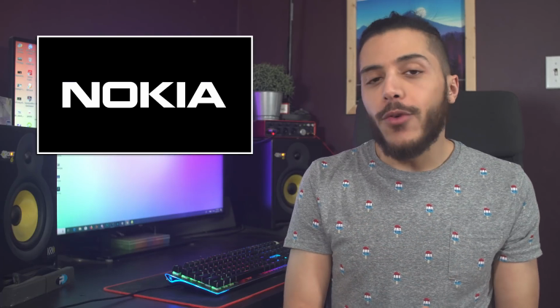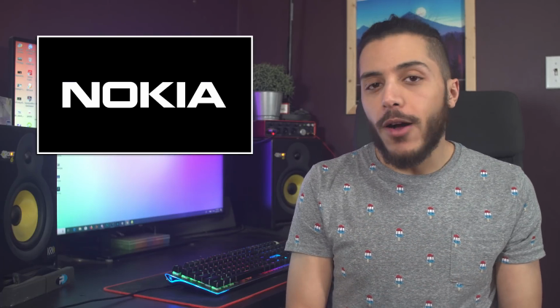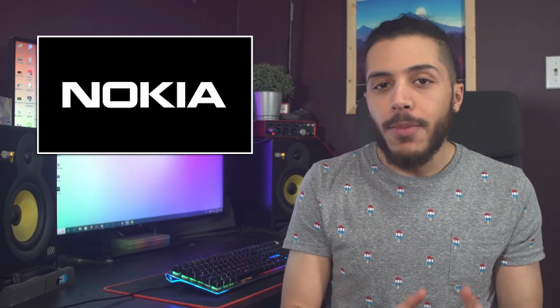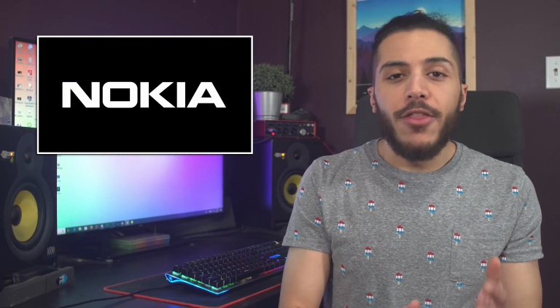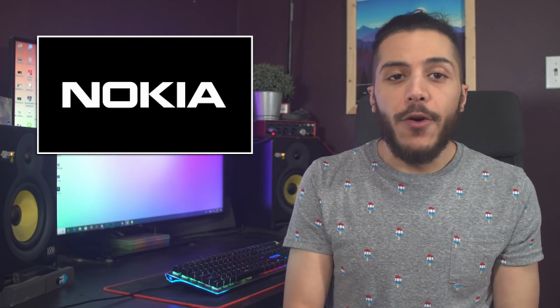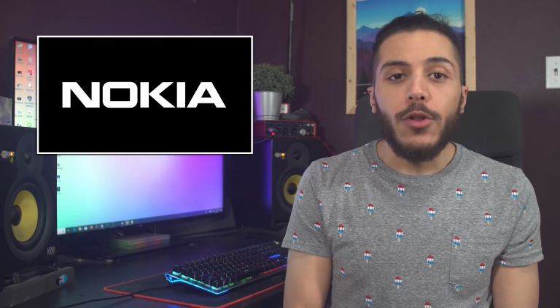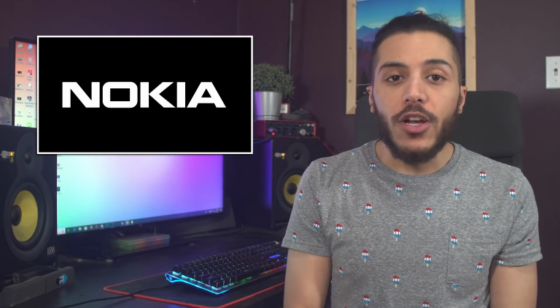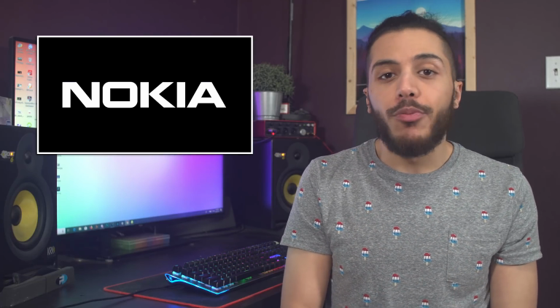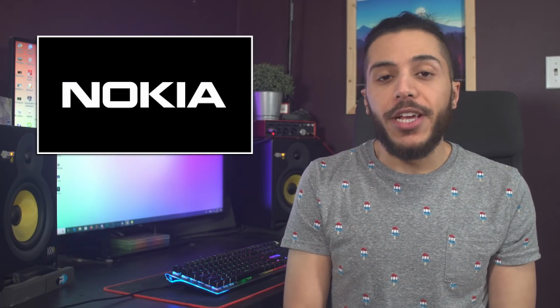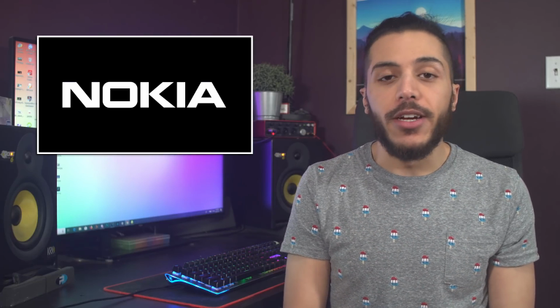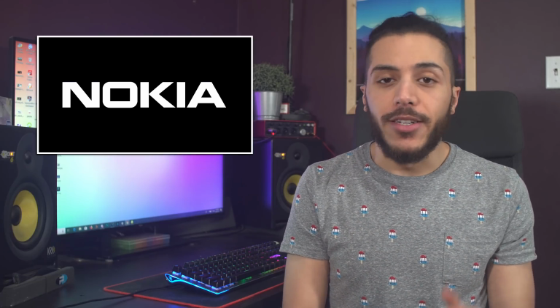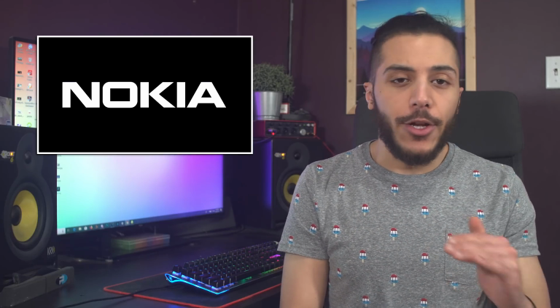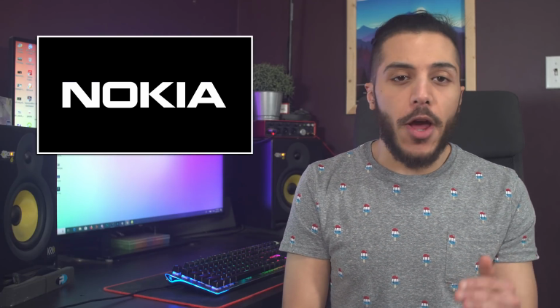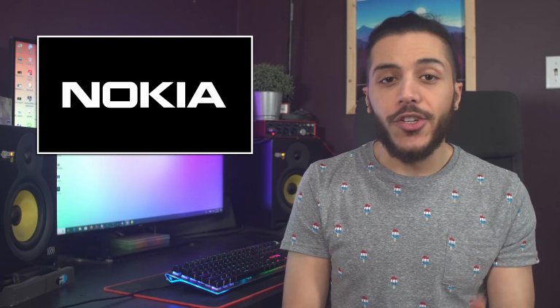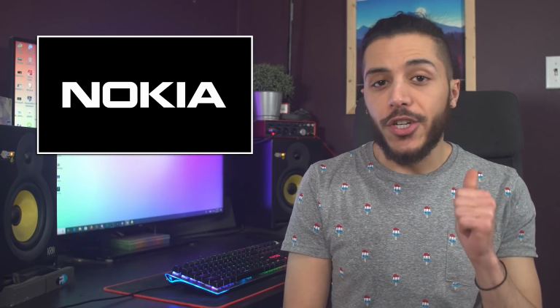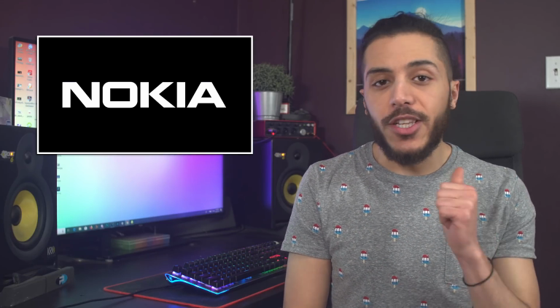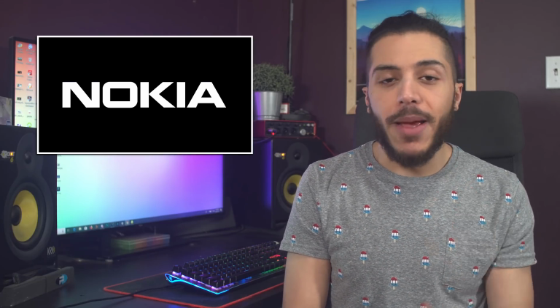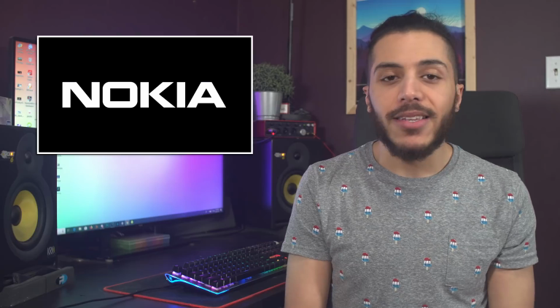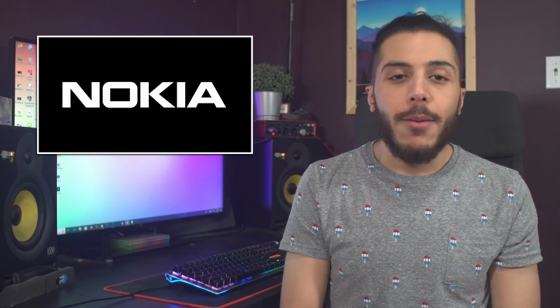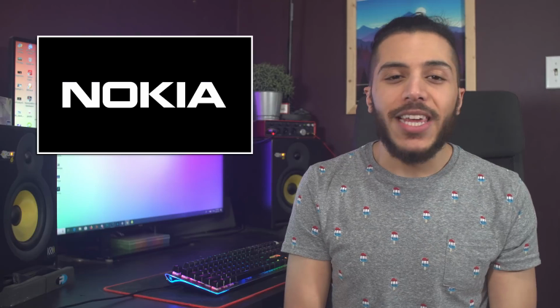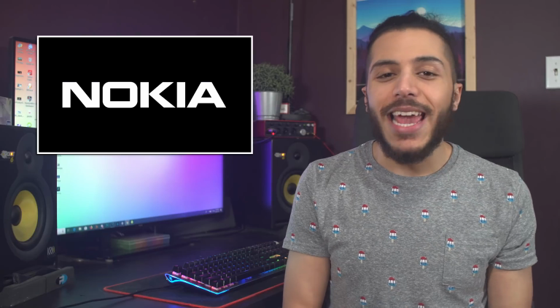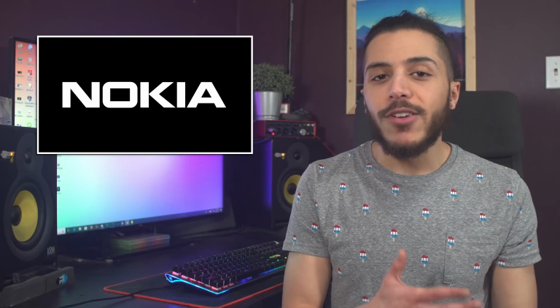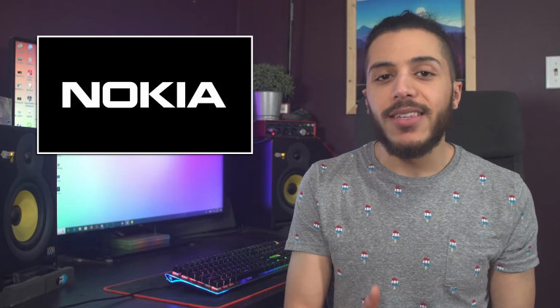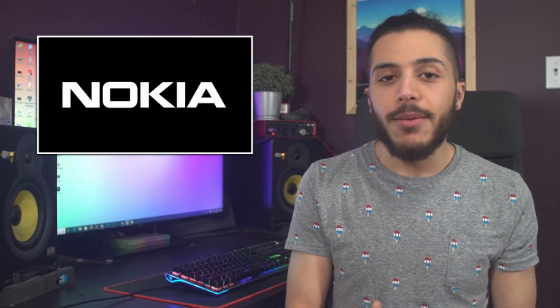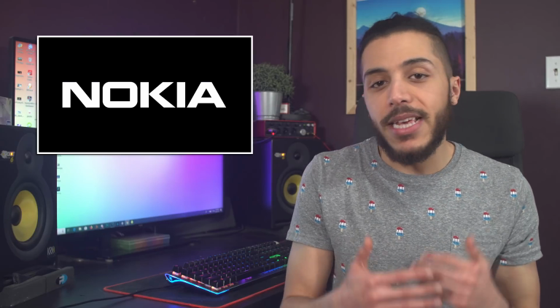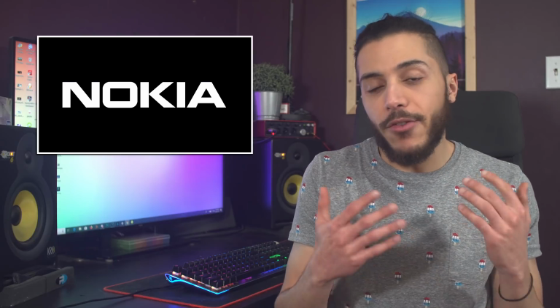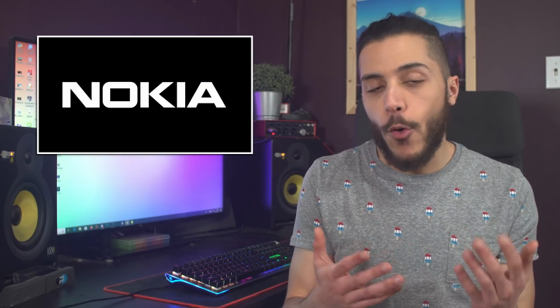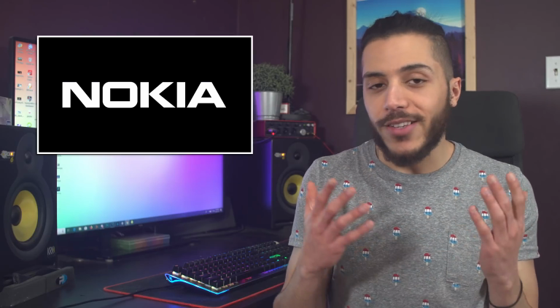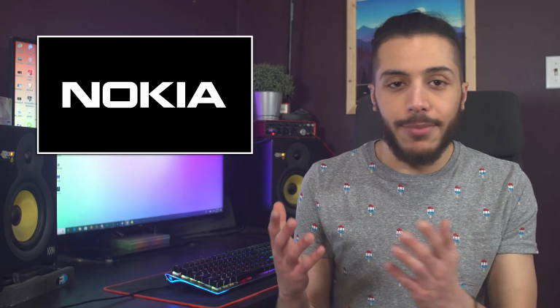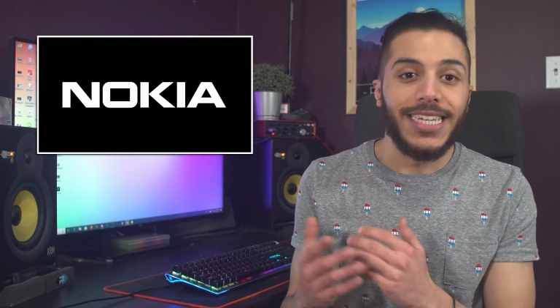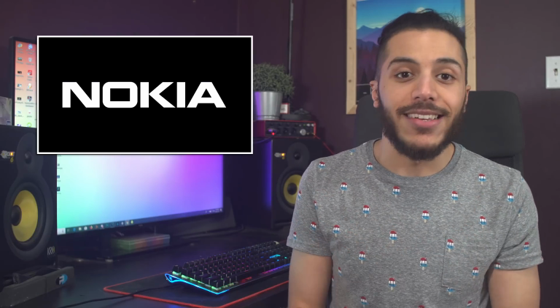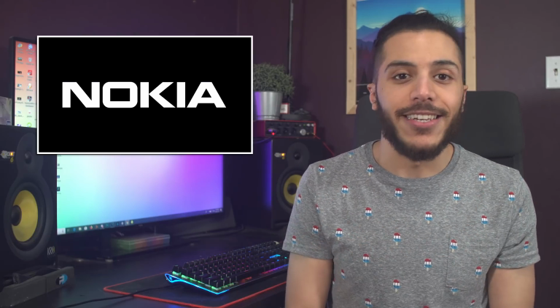Overall, the phone looks pretty good — no notch, good specs — but the camera system is of course yet to be tested.